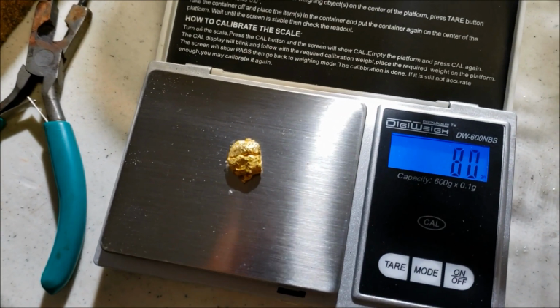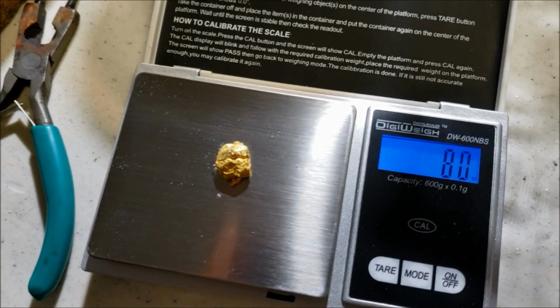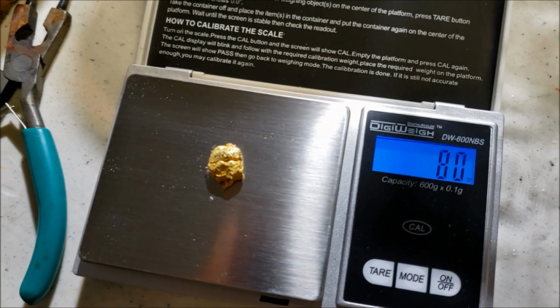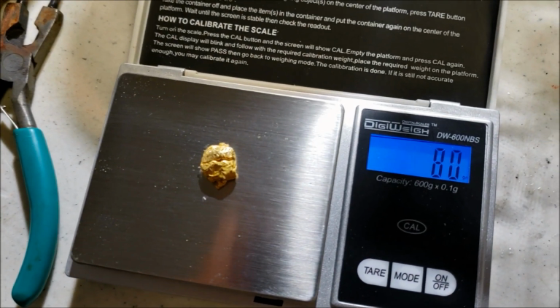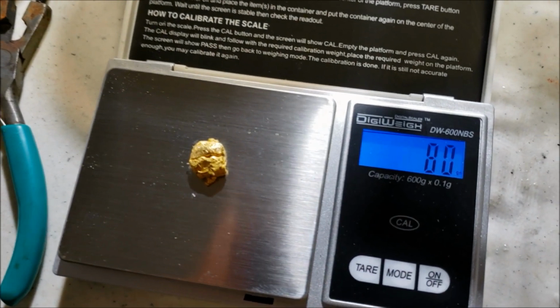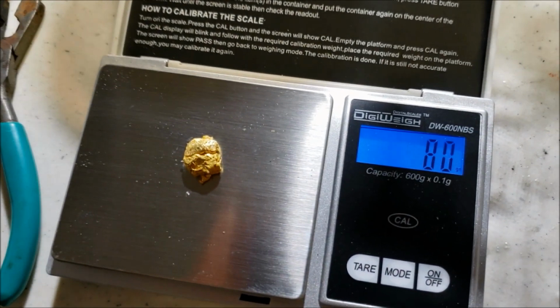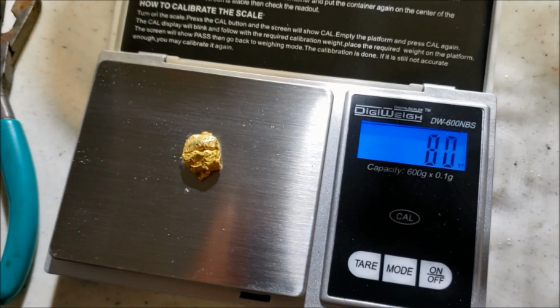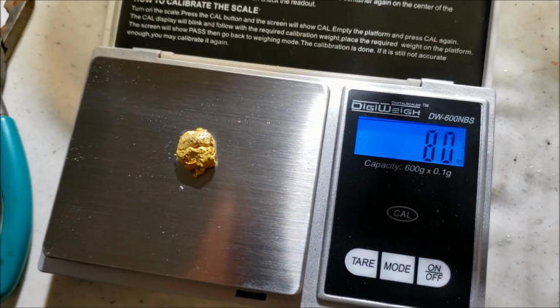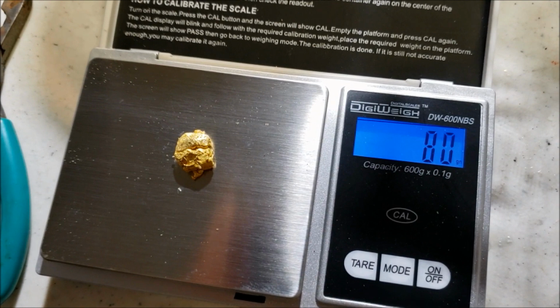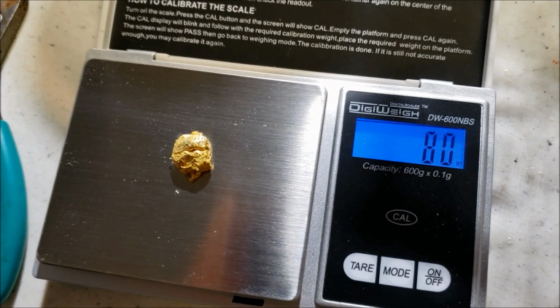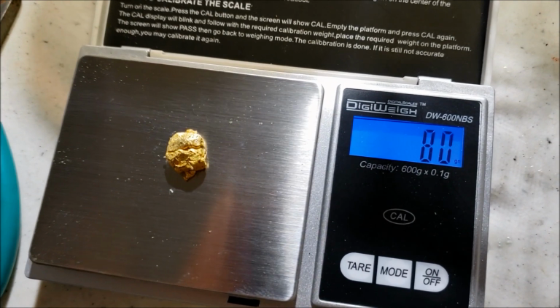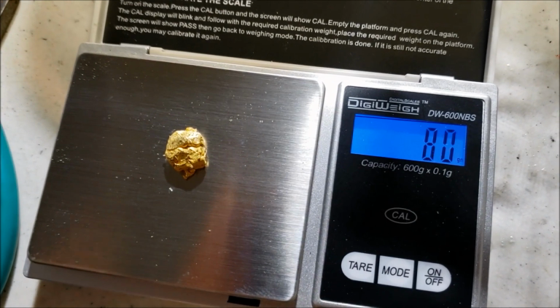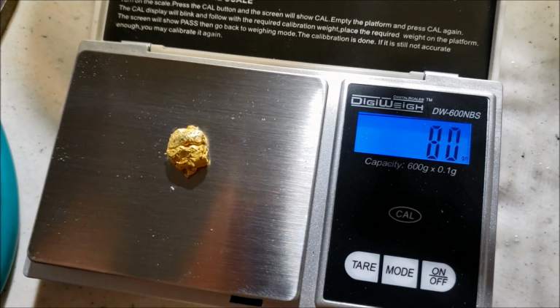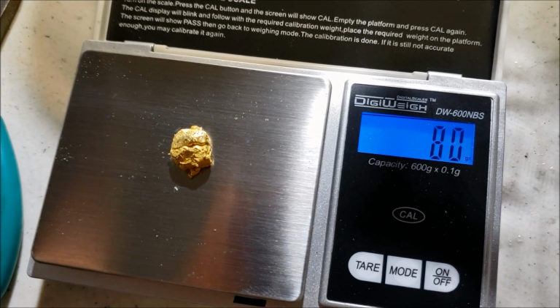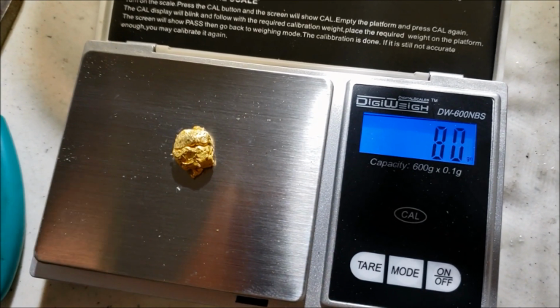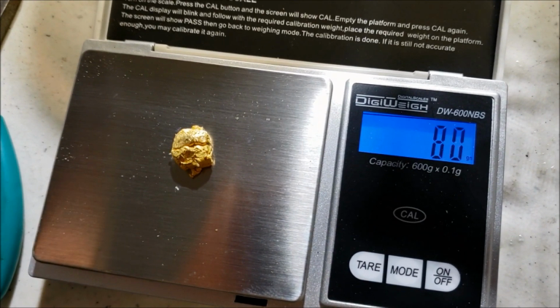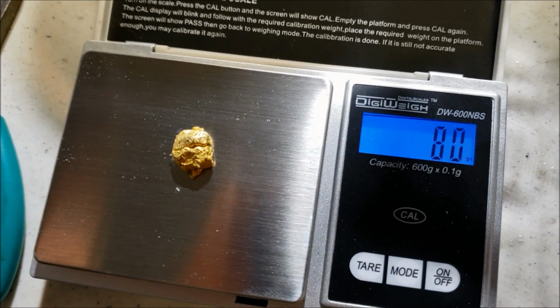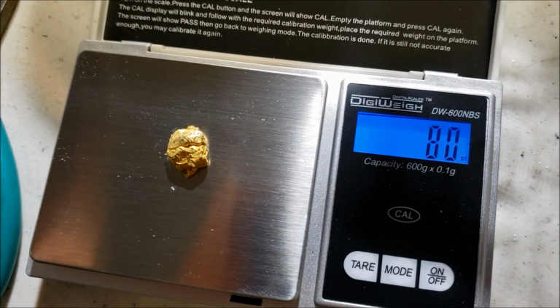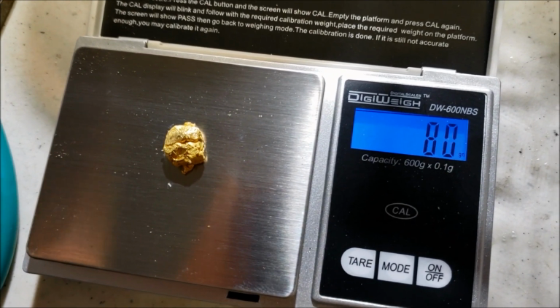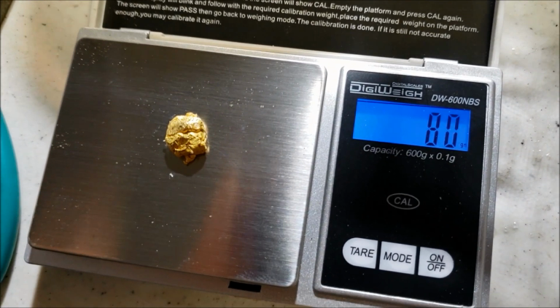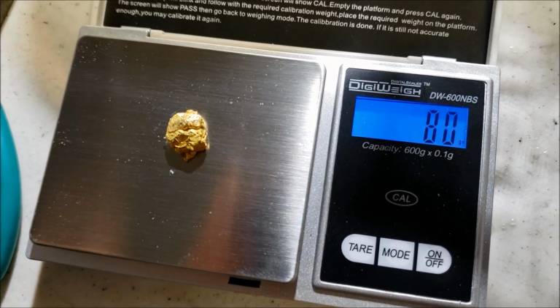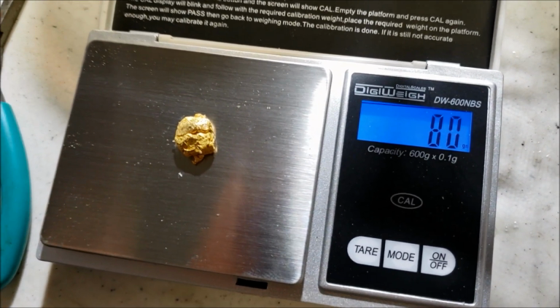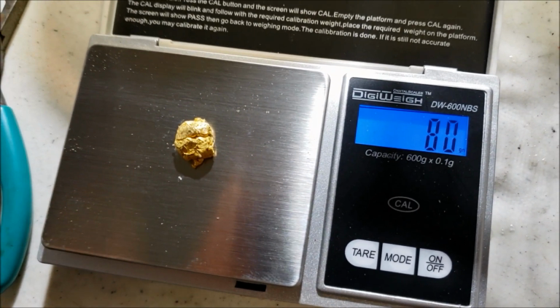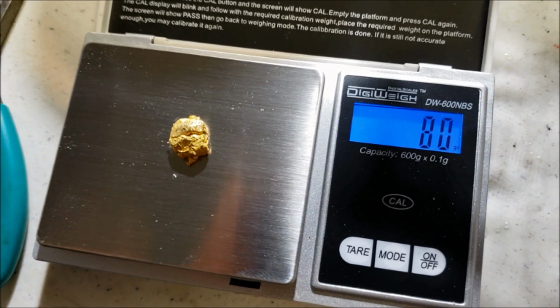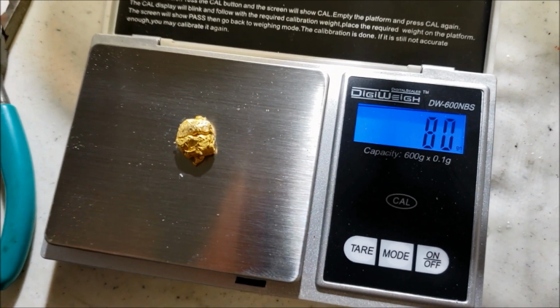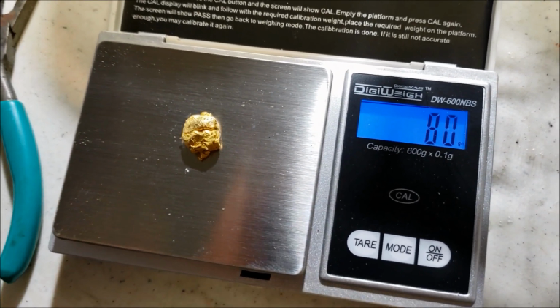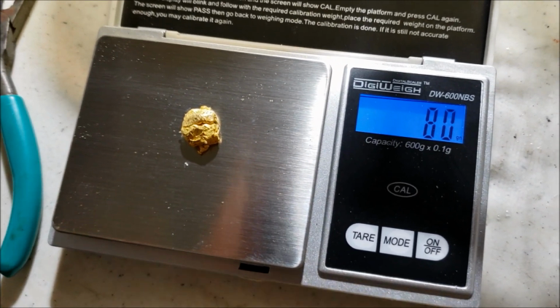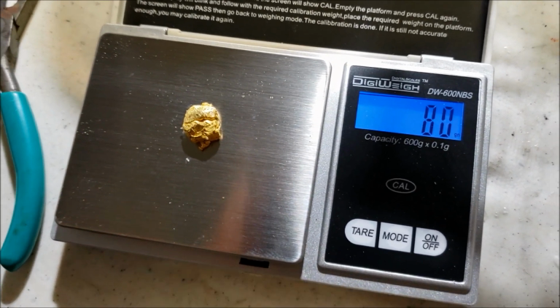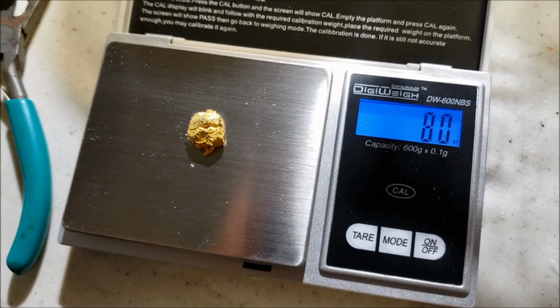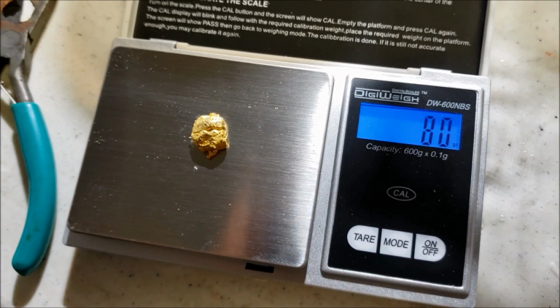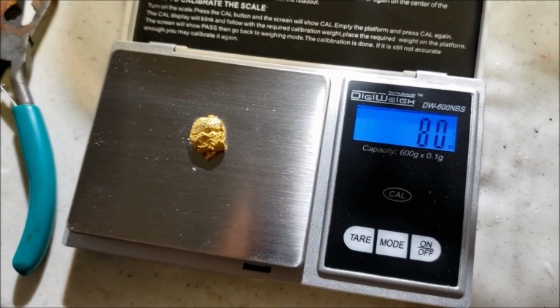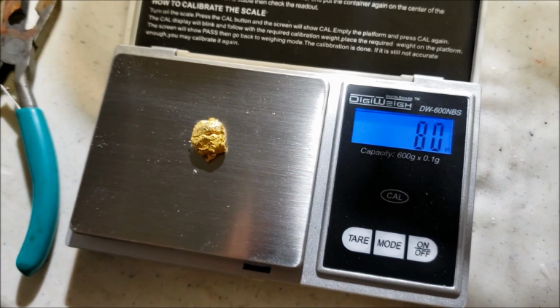But there you go folks. Oh, it just jumped to 8 - oh cool, 8 grams! It's growing. We'll call it at that.